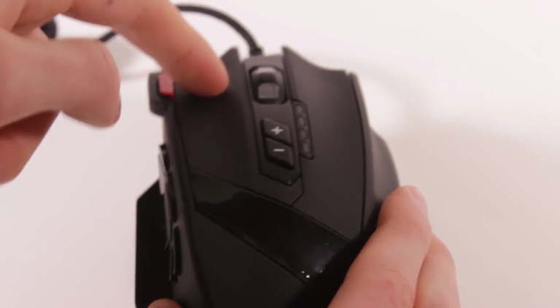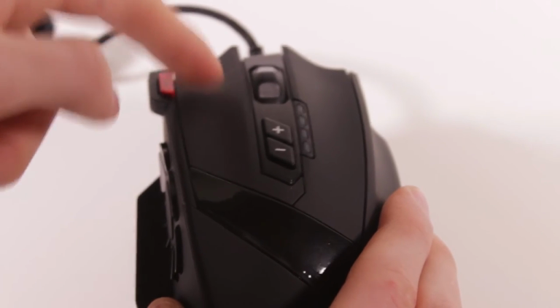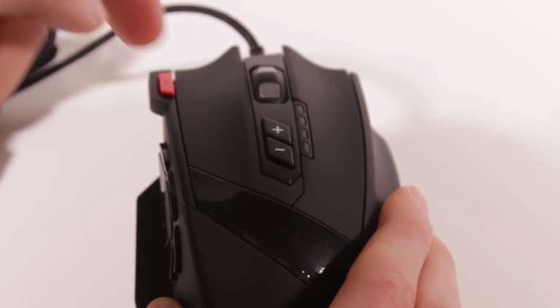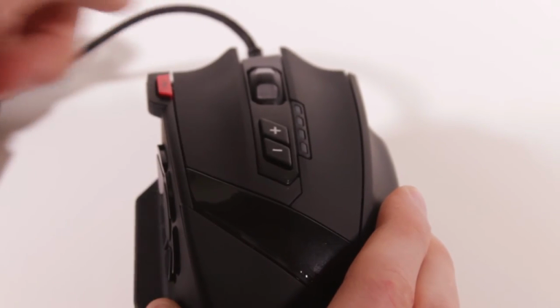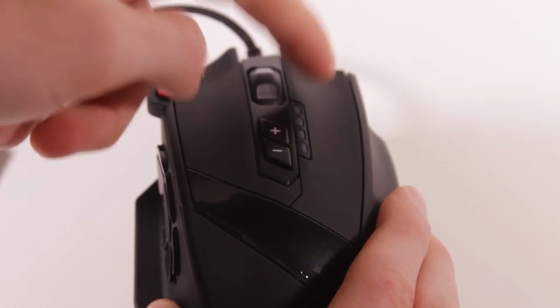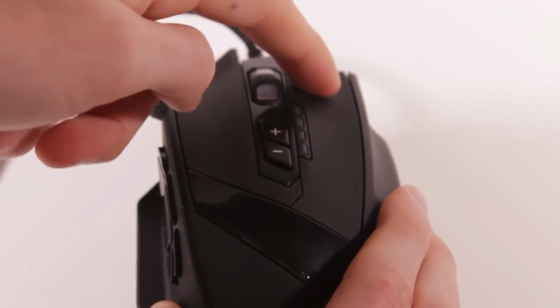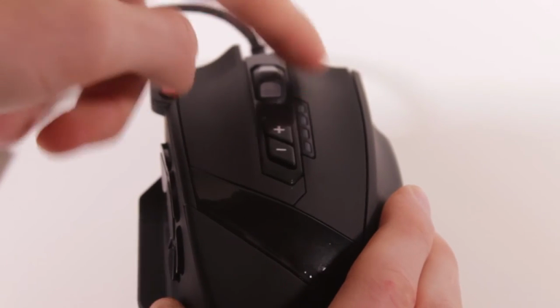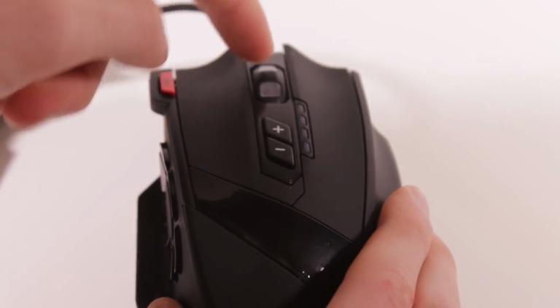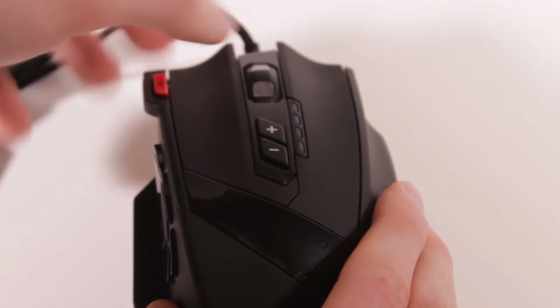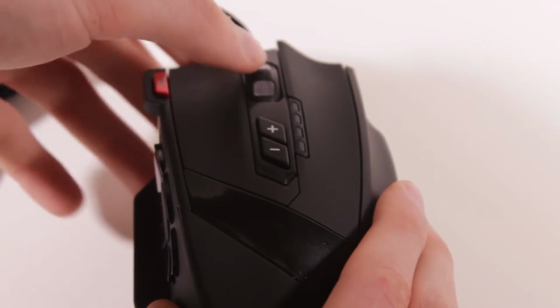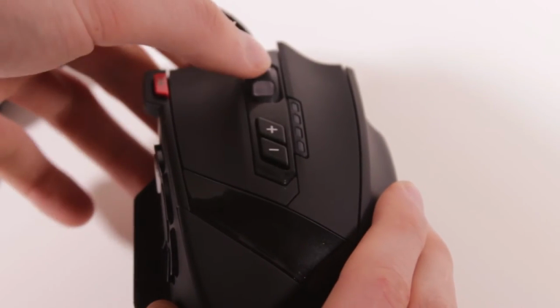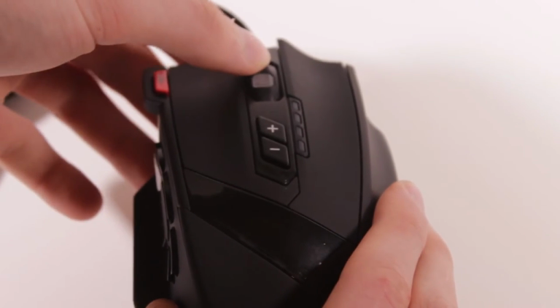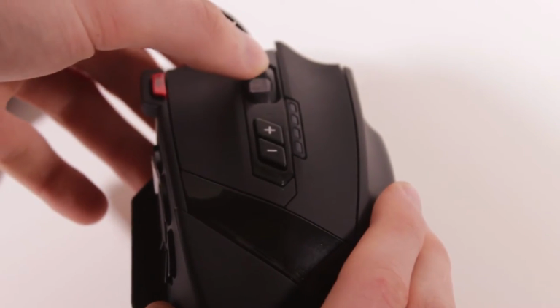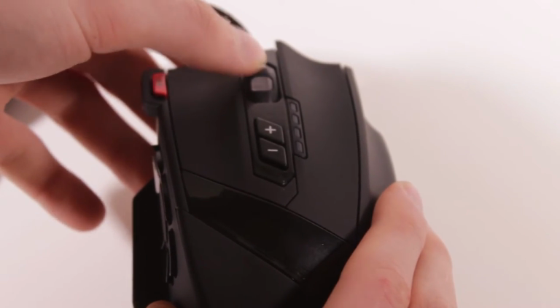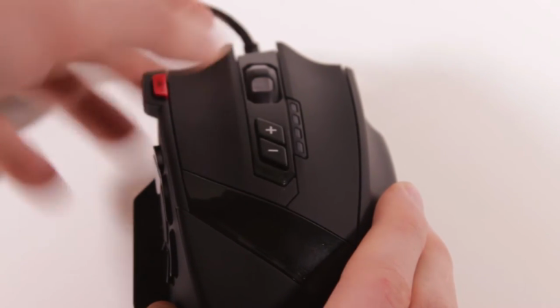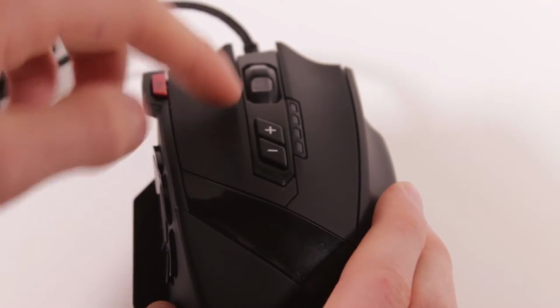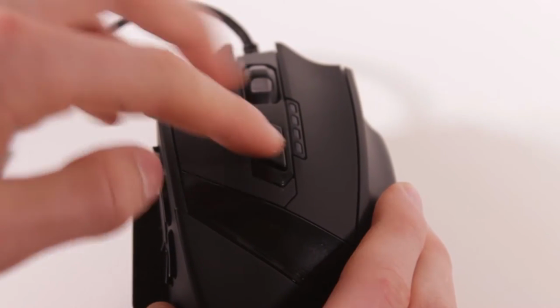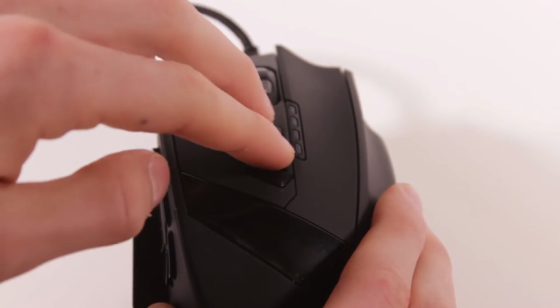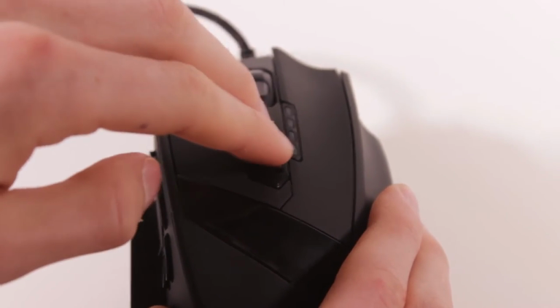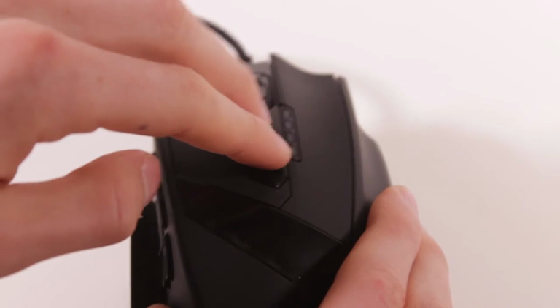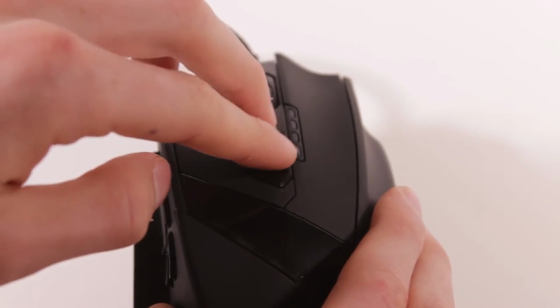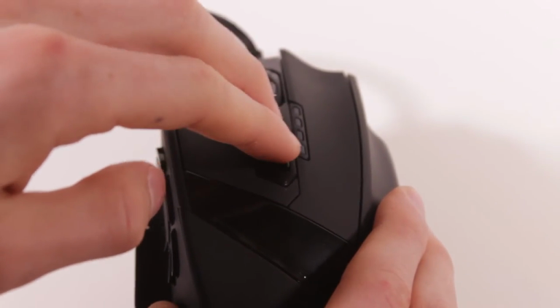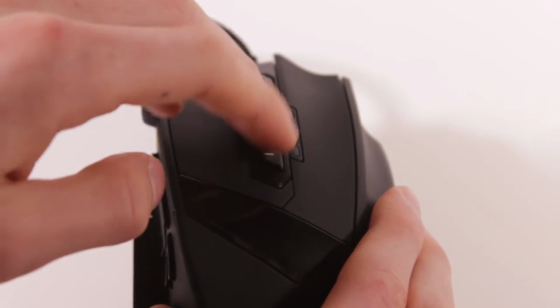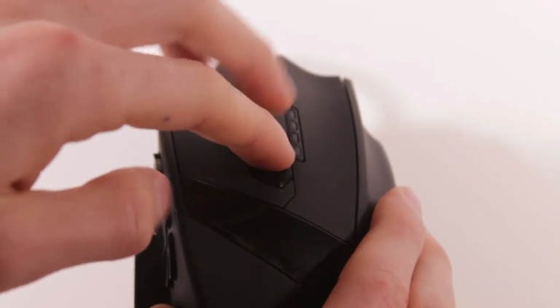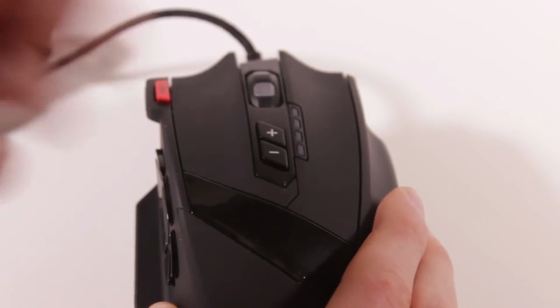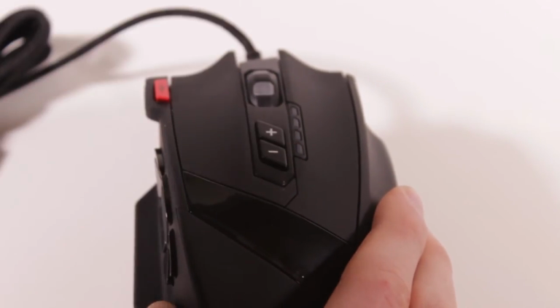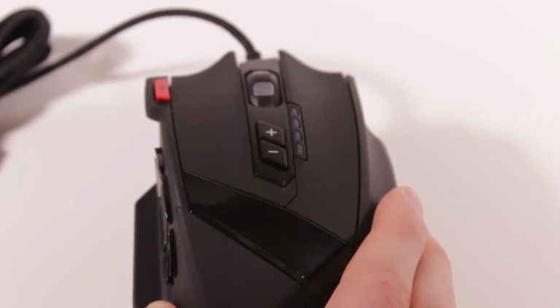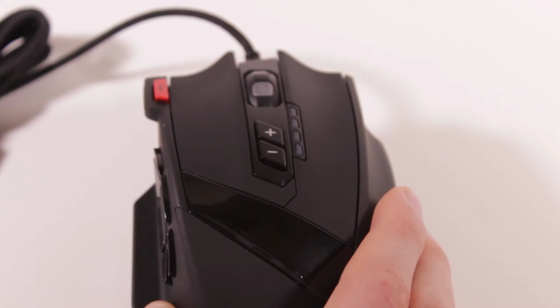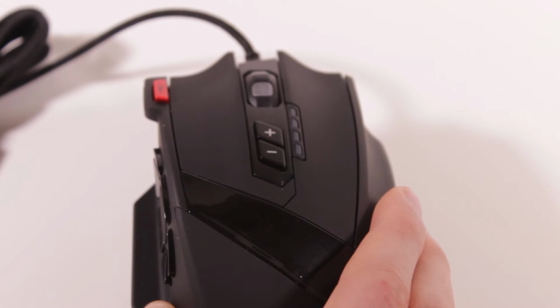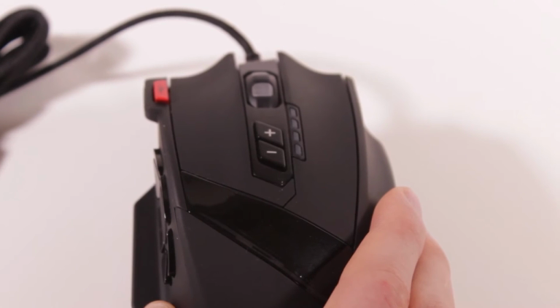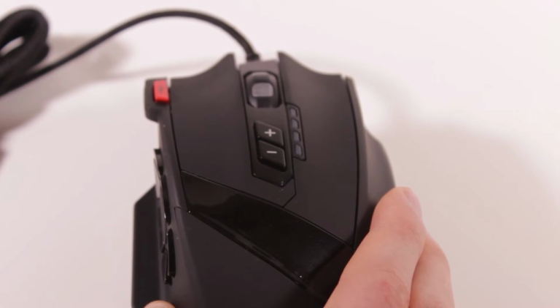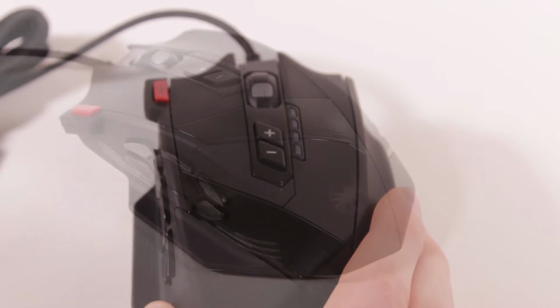Then of course we have our regular left click, our right click, you can click the scroll wheel, and then we have our two DPI buttons which you may or may not decide to count.